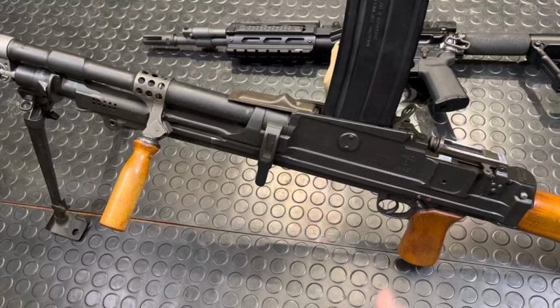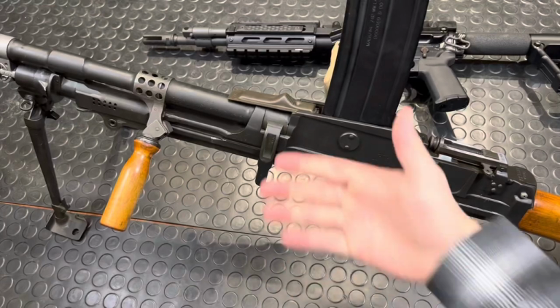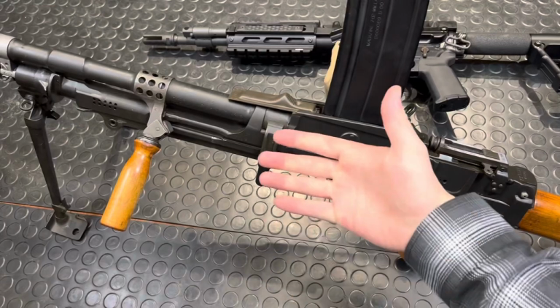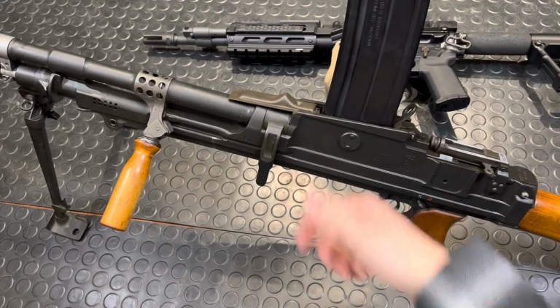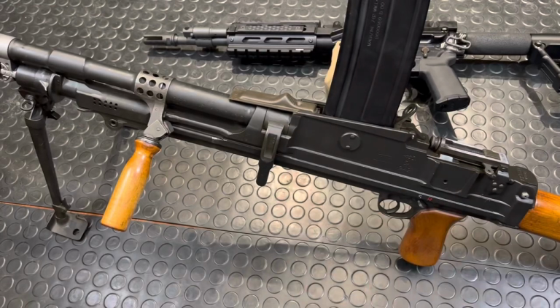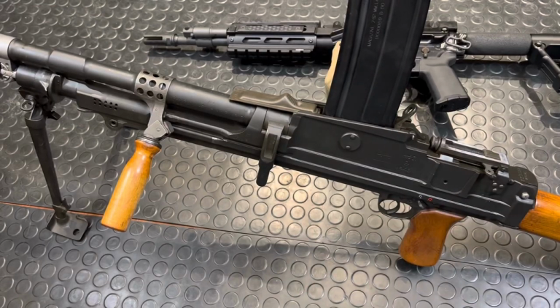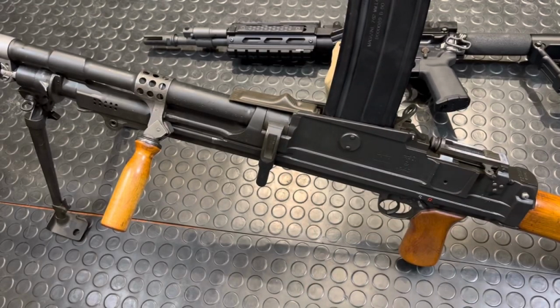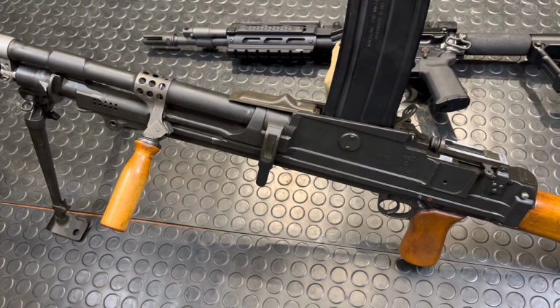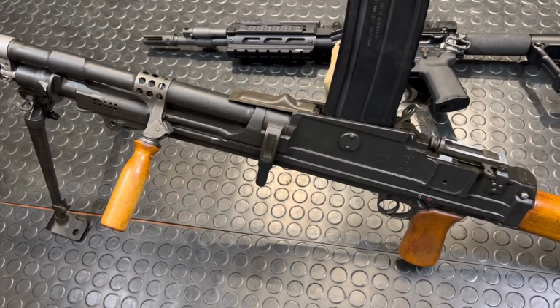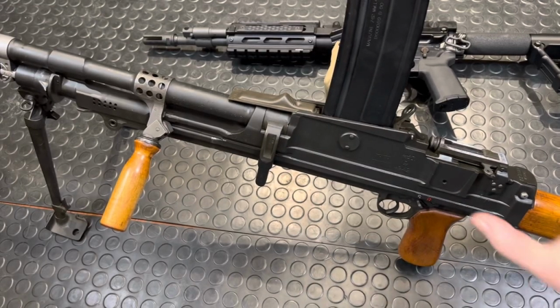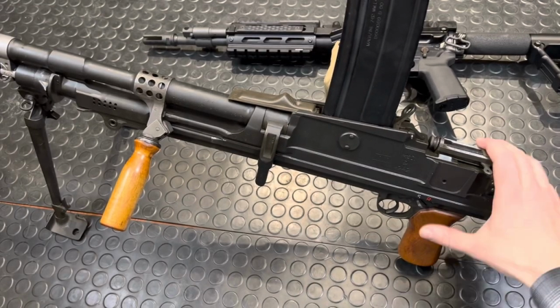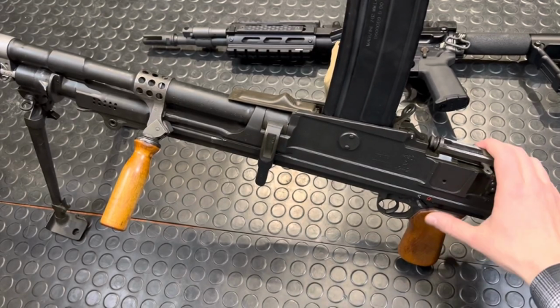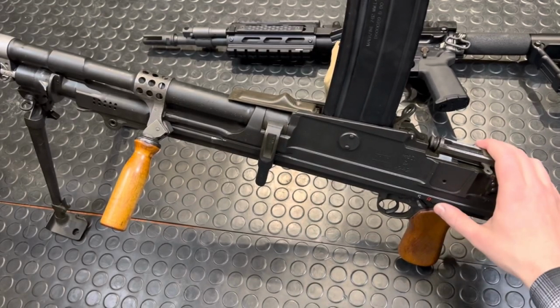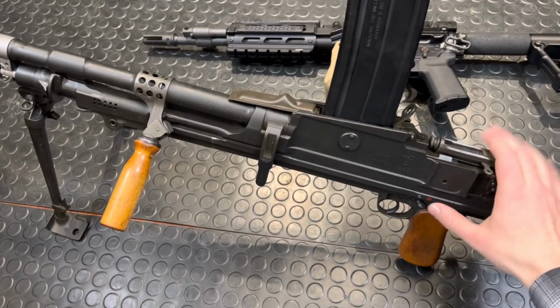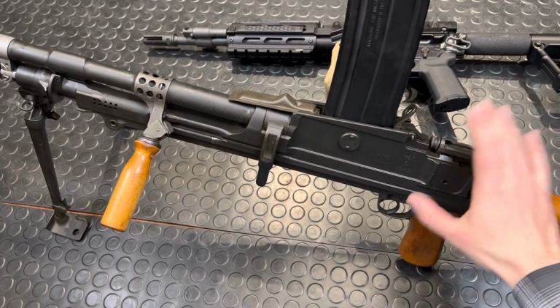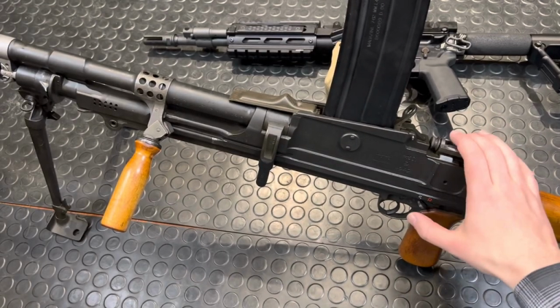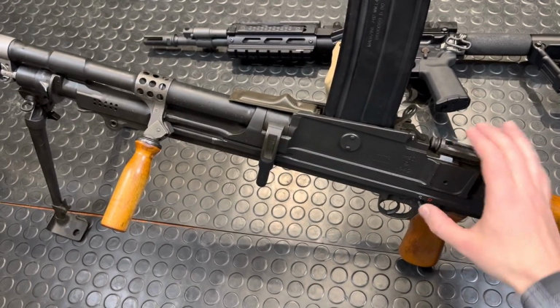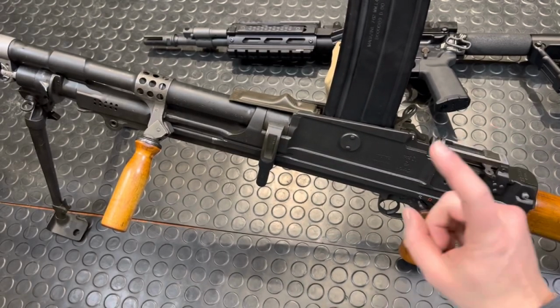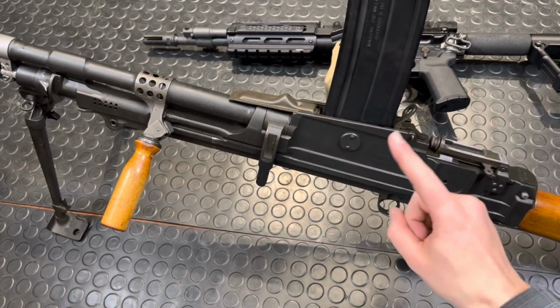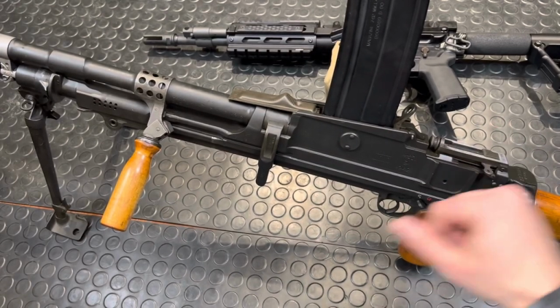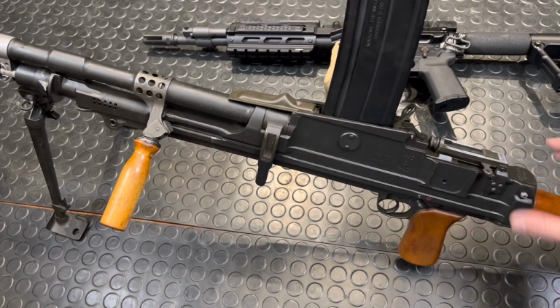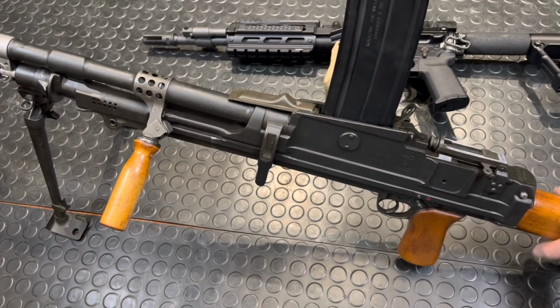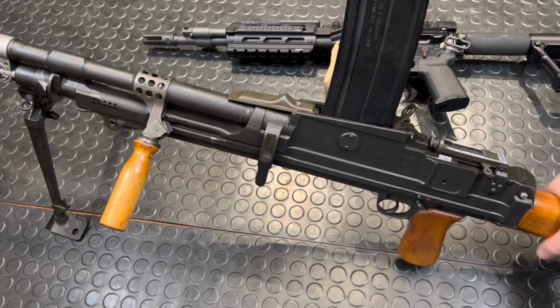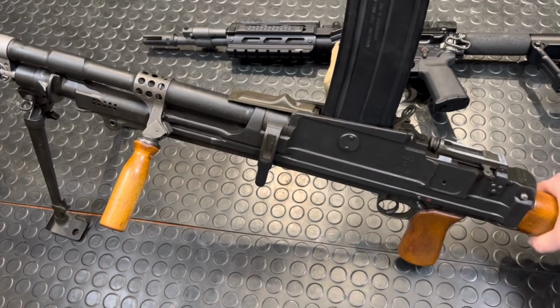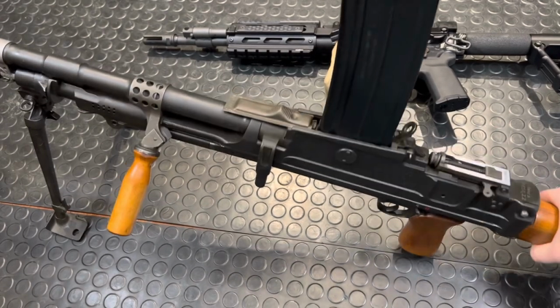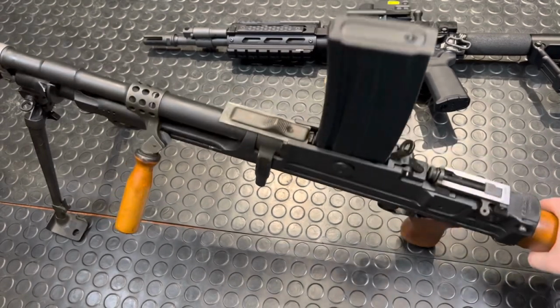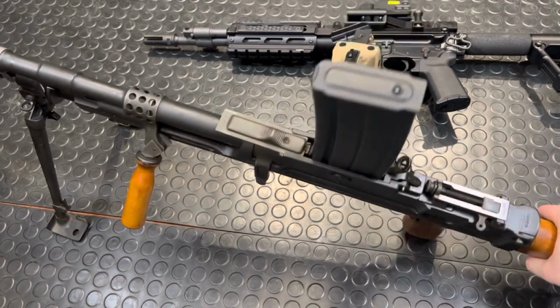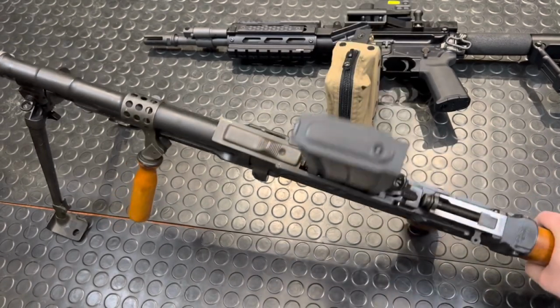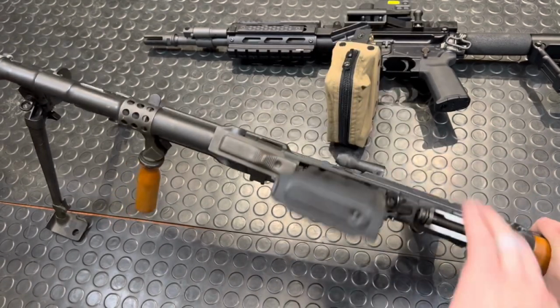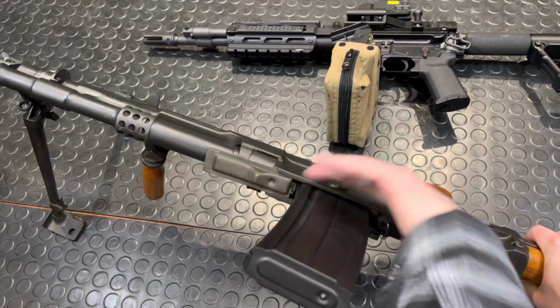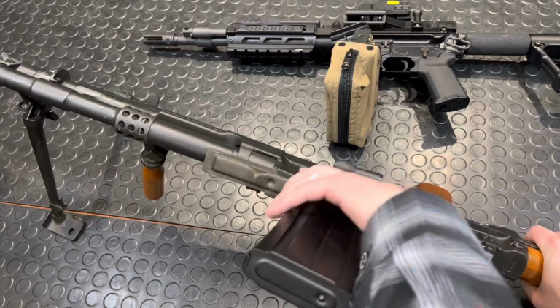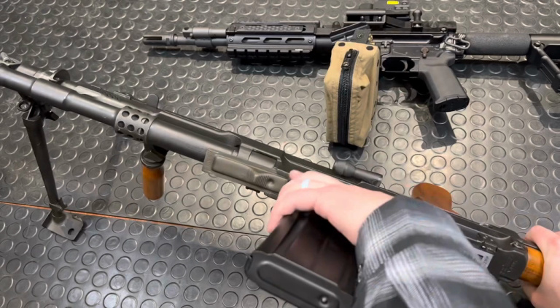Hey guys, Armourgun here with the companion video on the Chad of all brands, the L4. We're going to disassemble this guy today and show you how easy, fast, and convenient it is to do so.